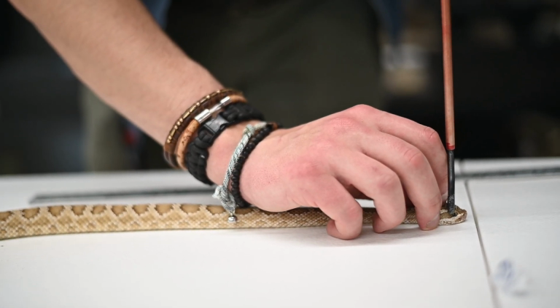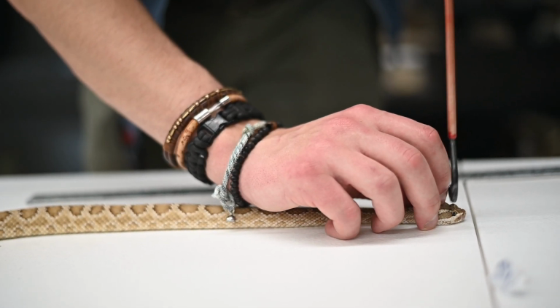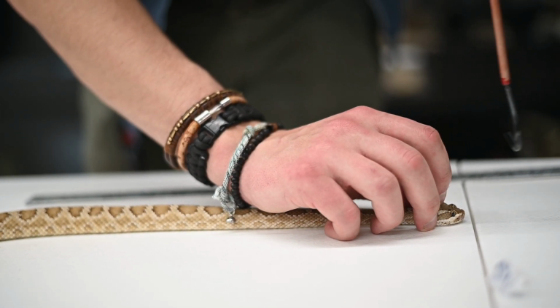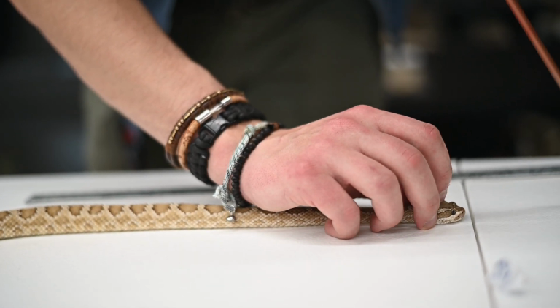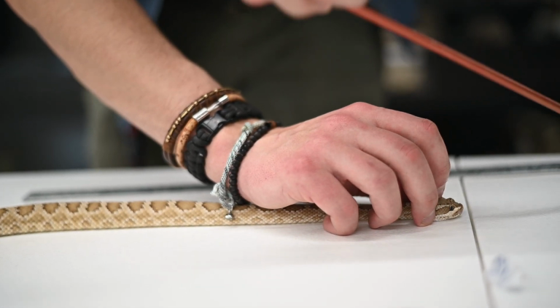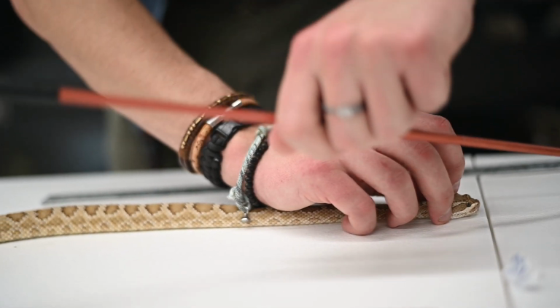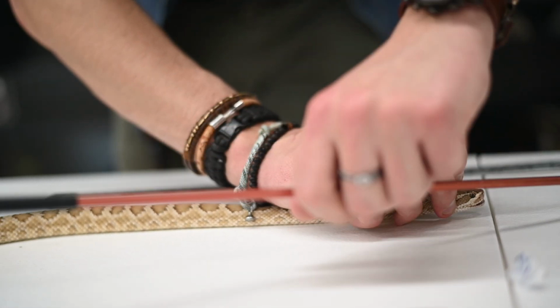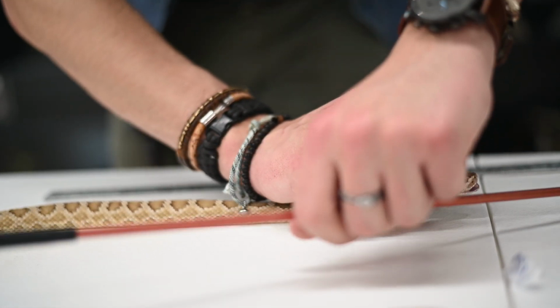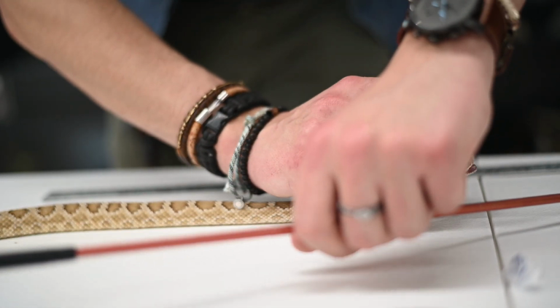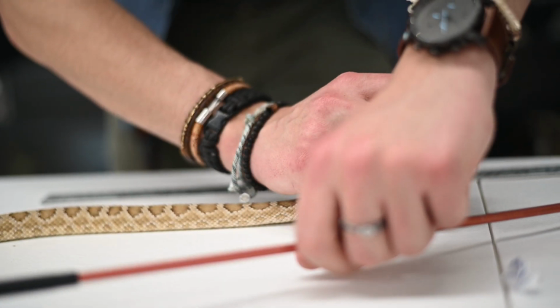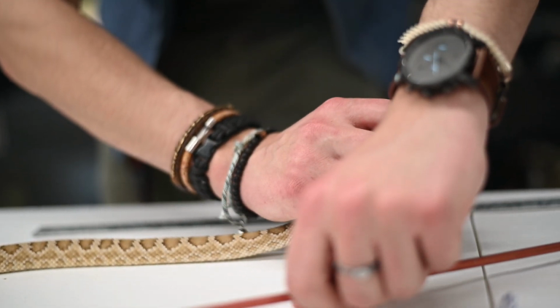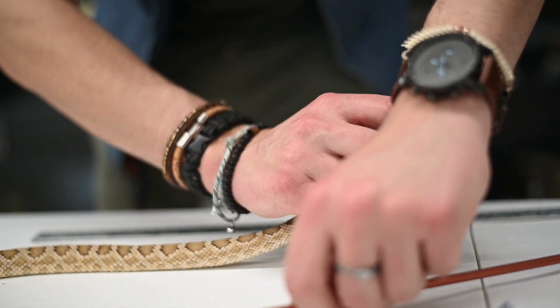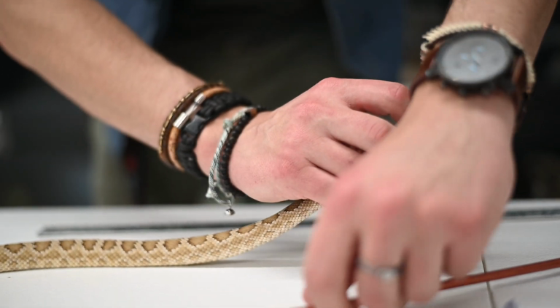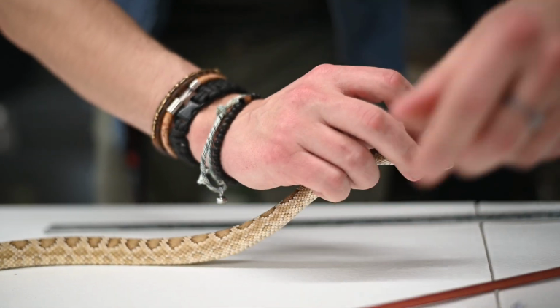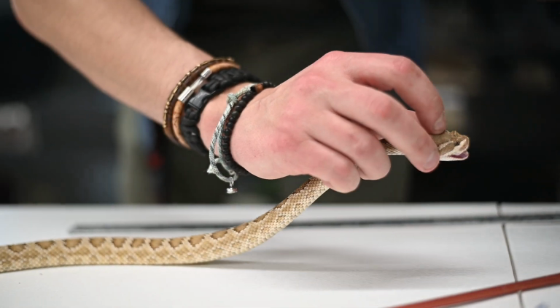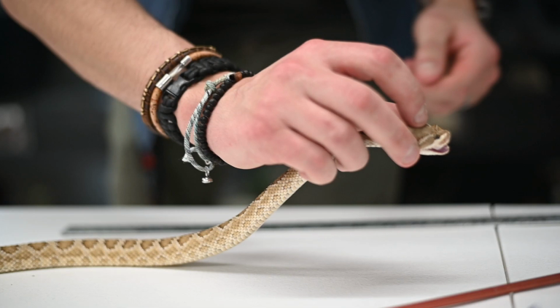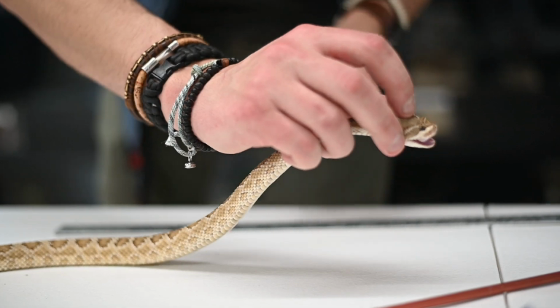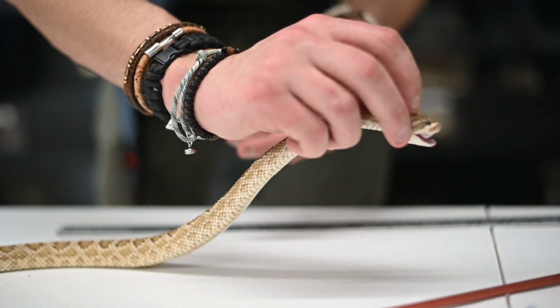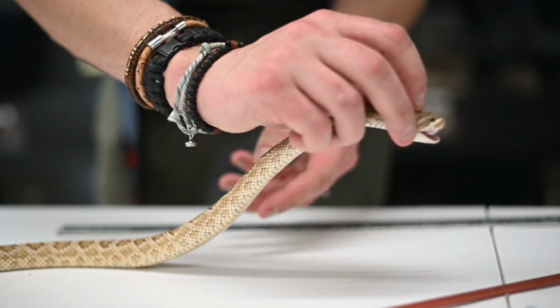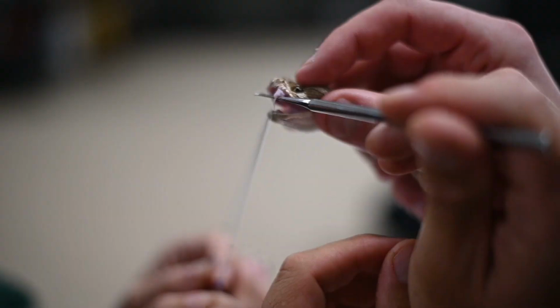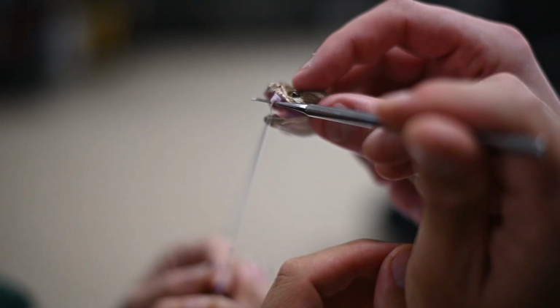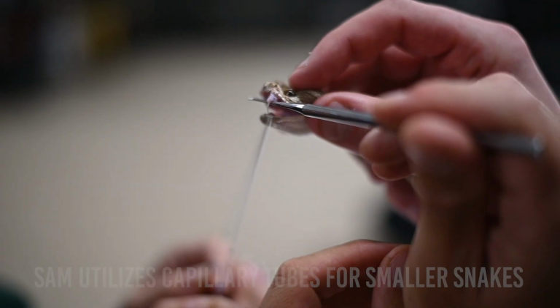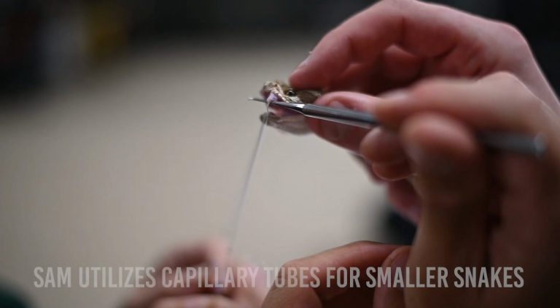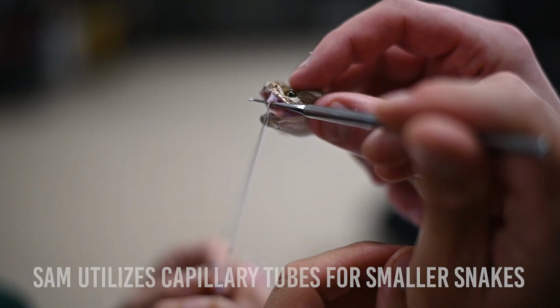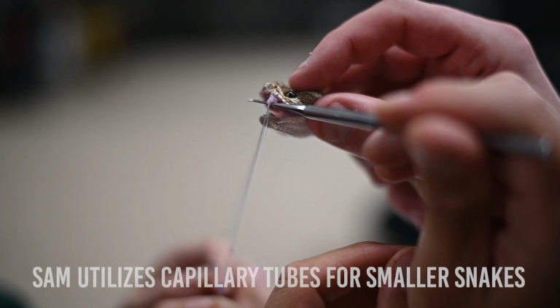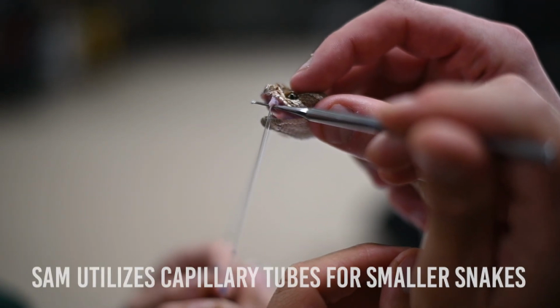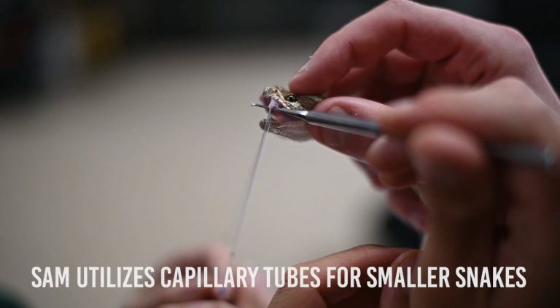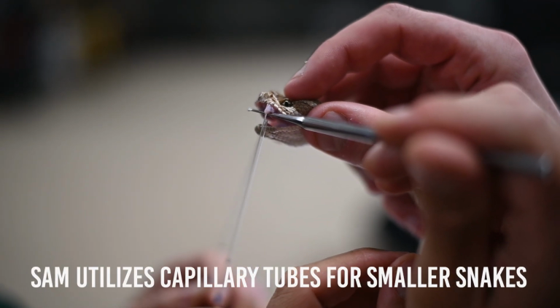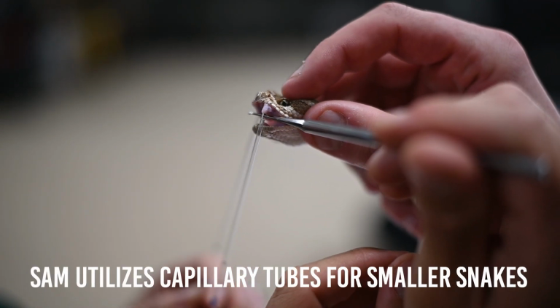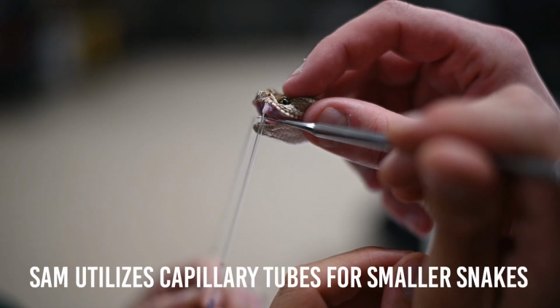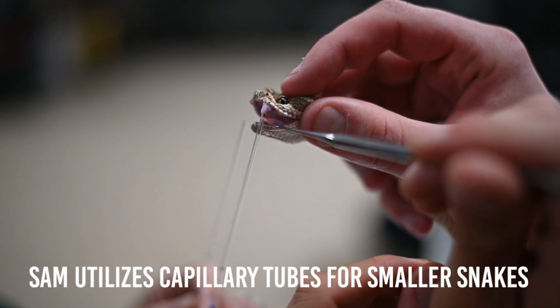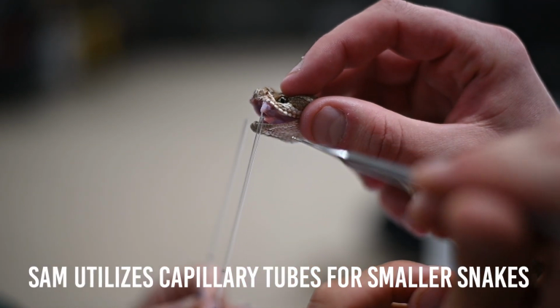I can feel how full these venom glands are already.